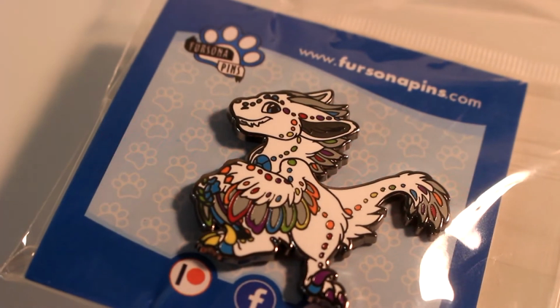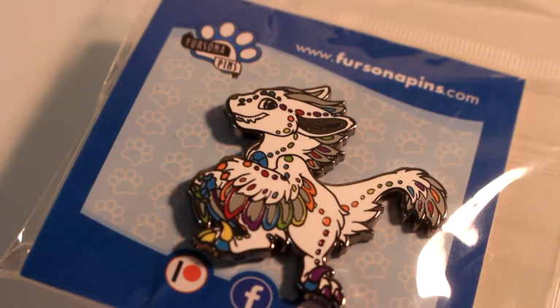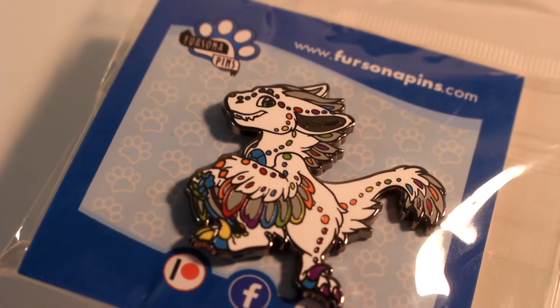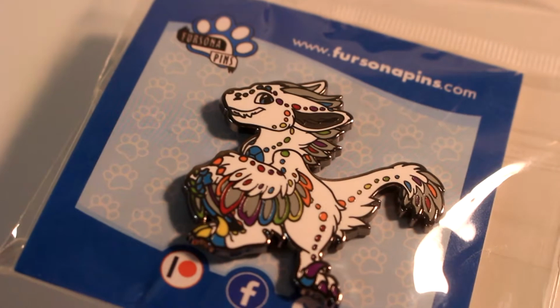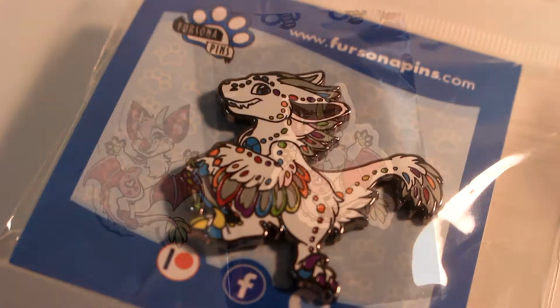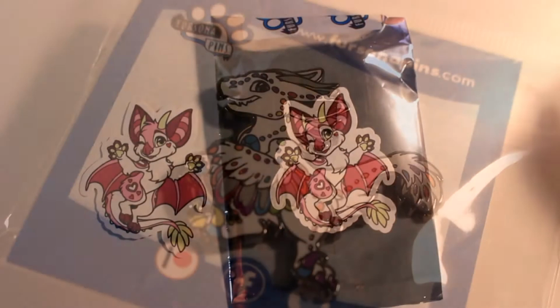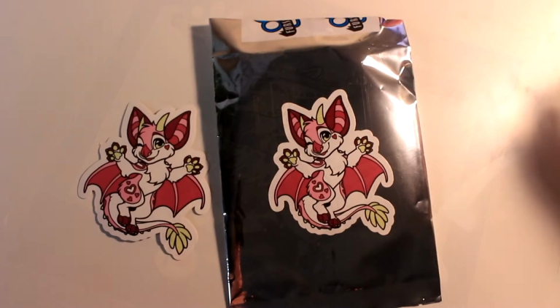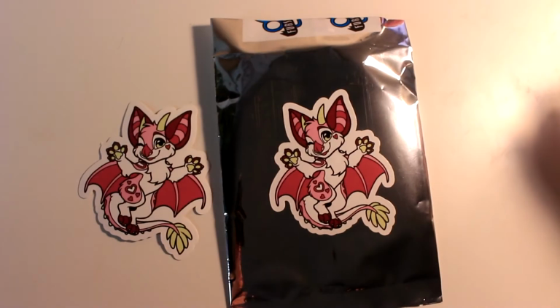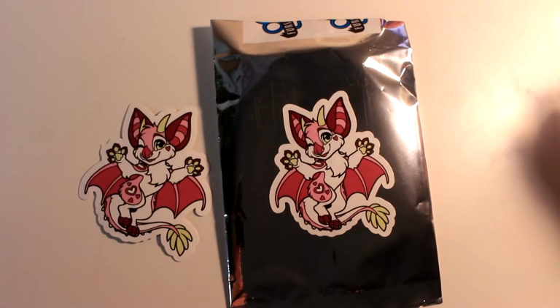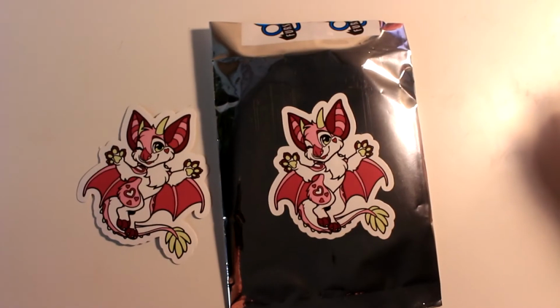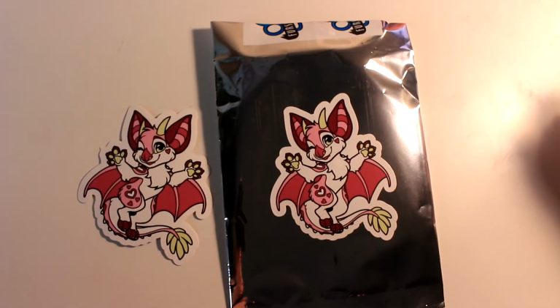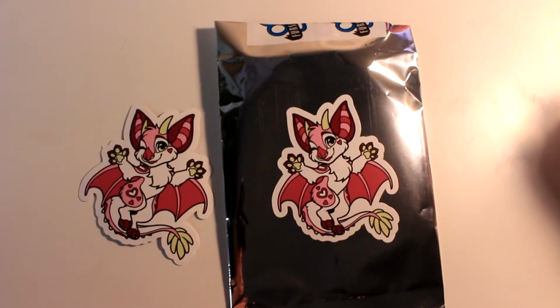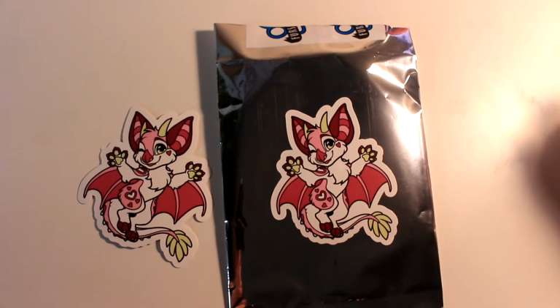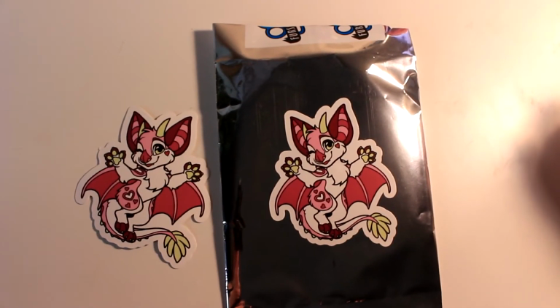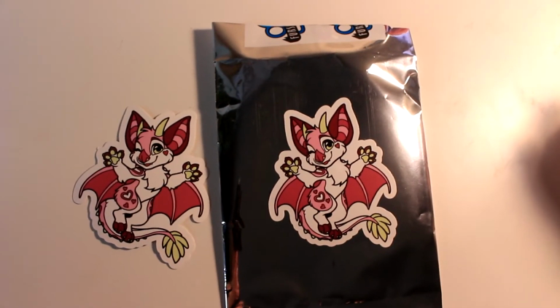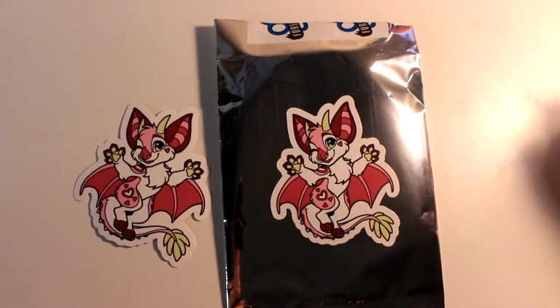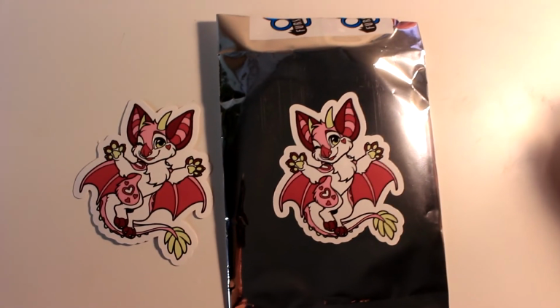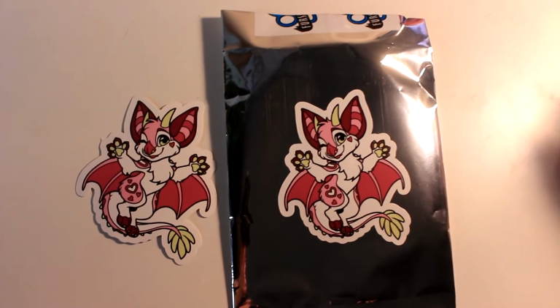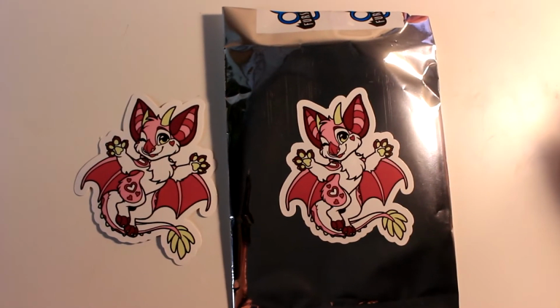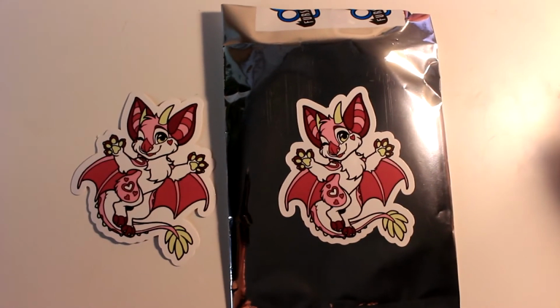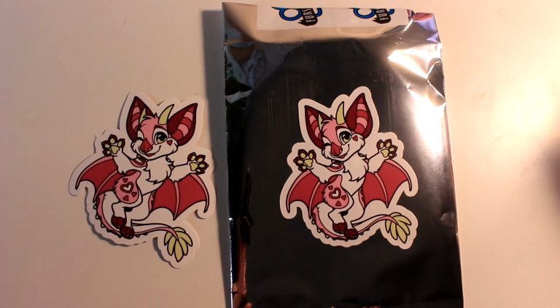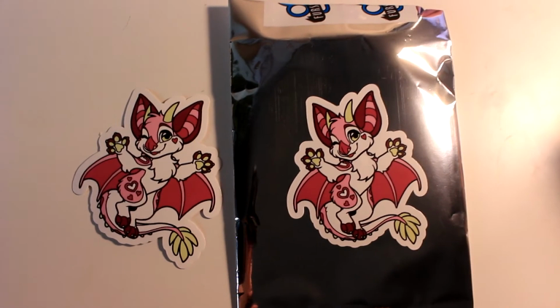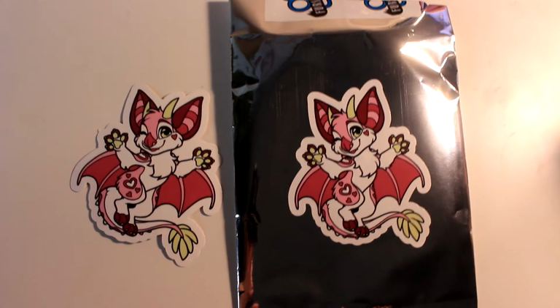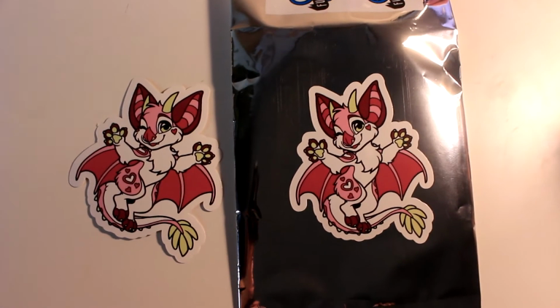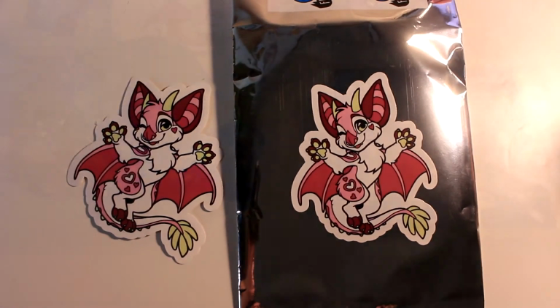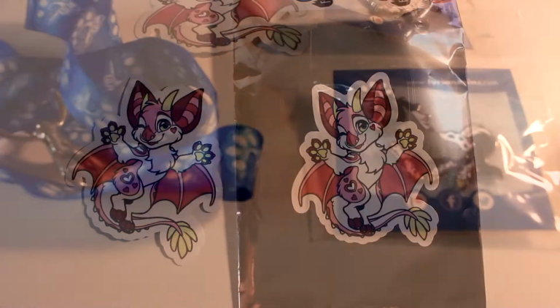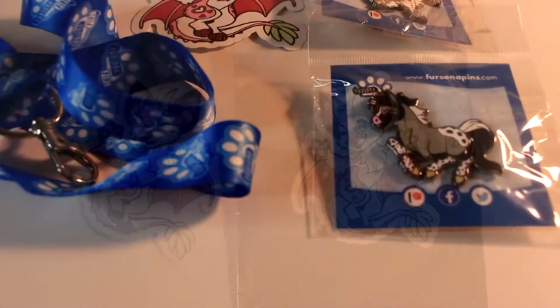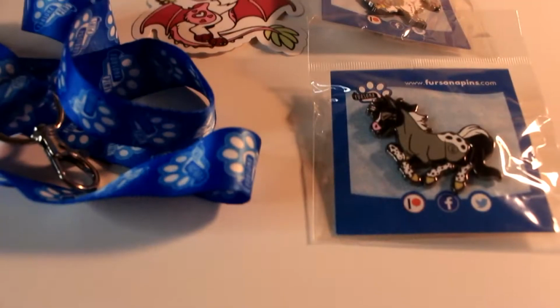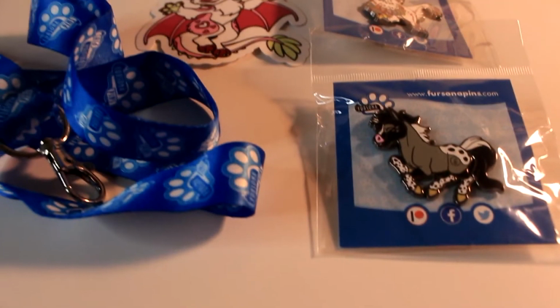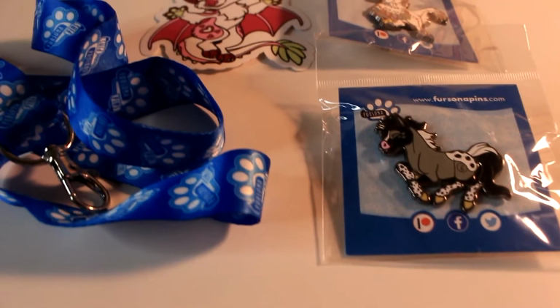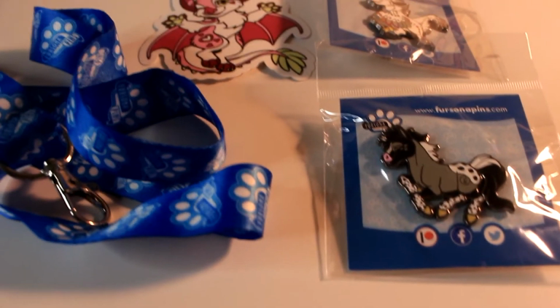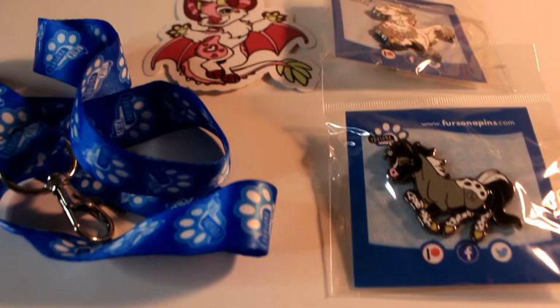Last but not least, I also got a sticker — the same bat character as earlier.